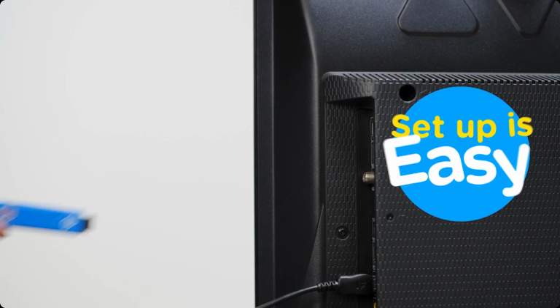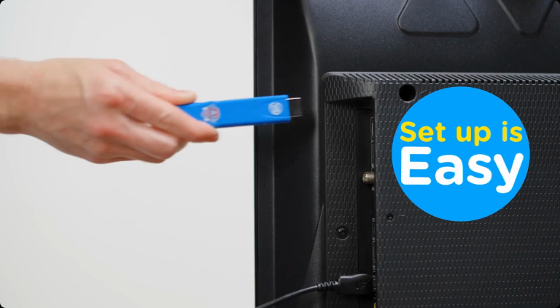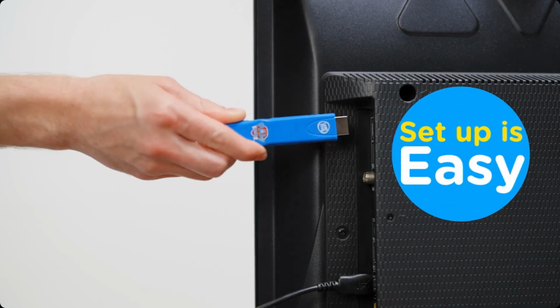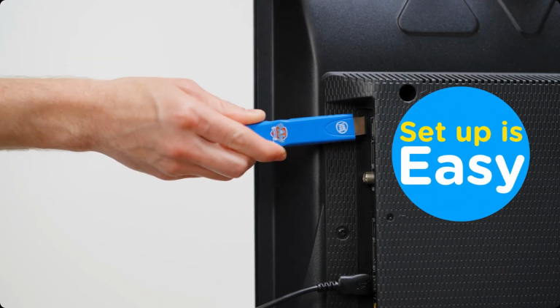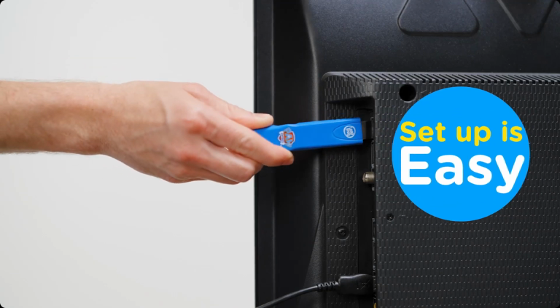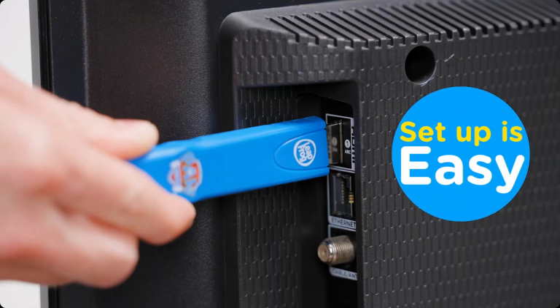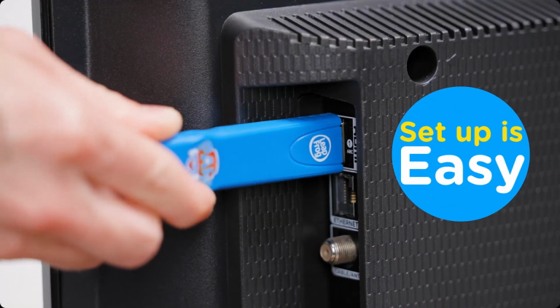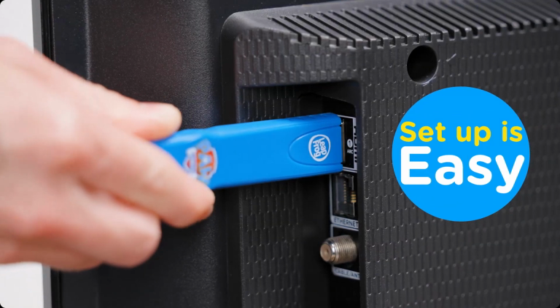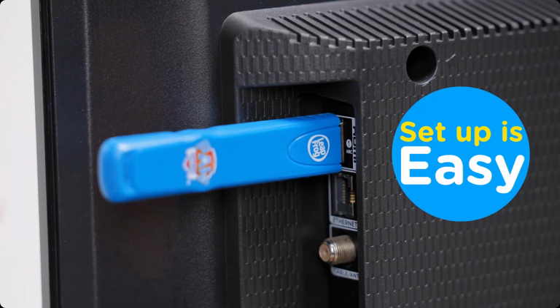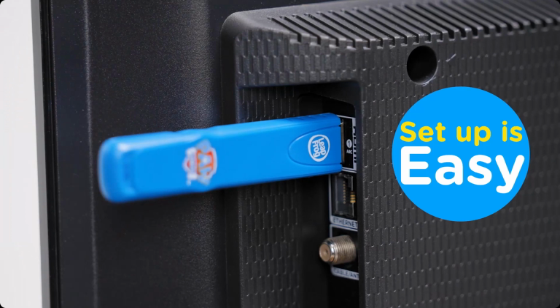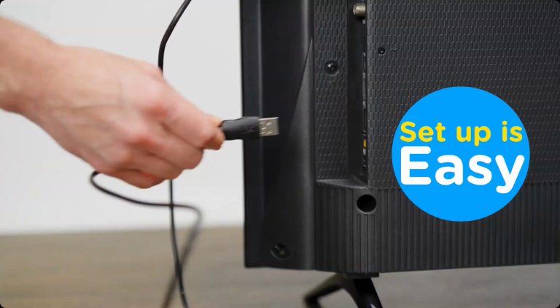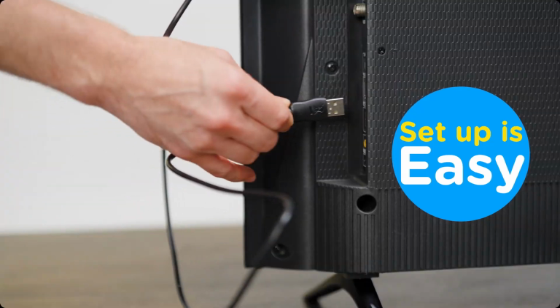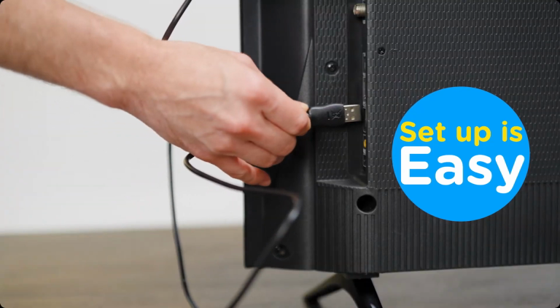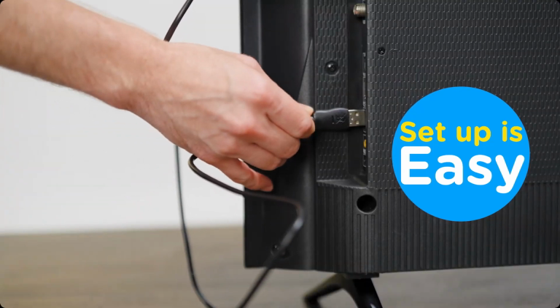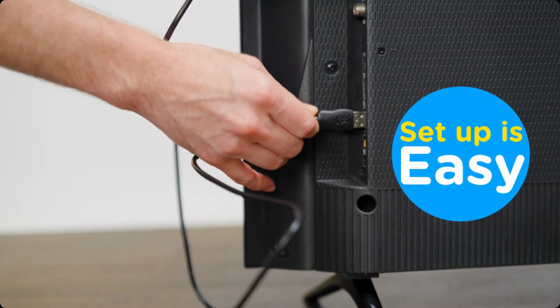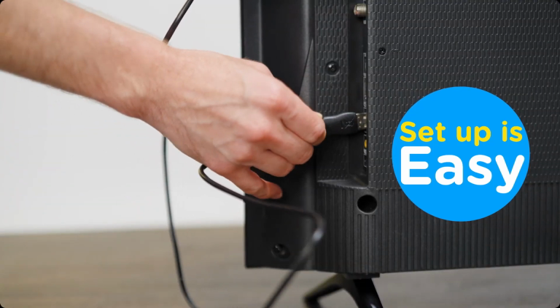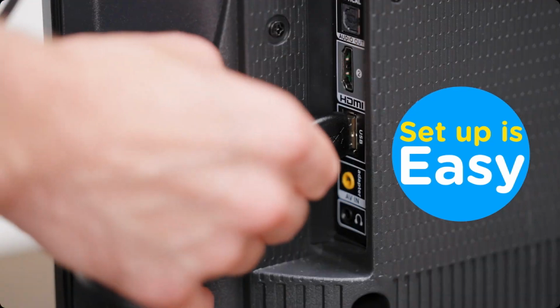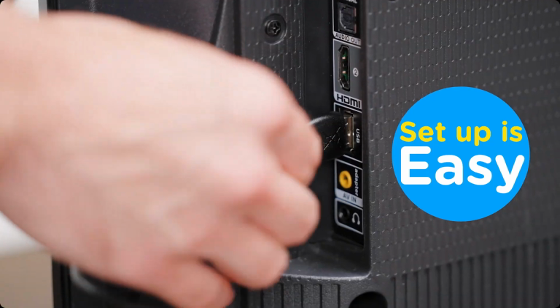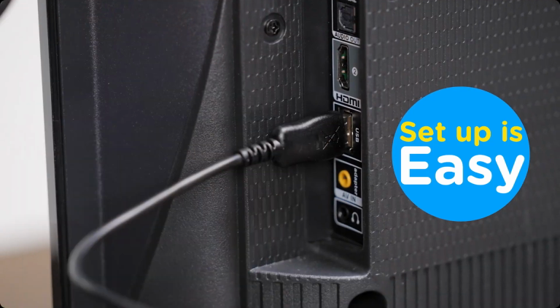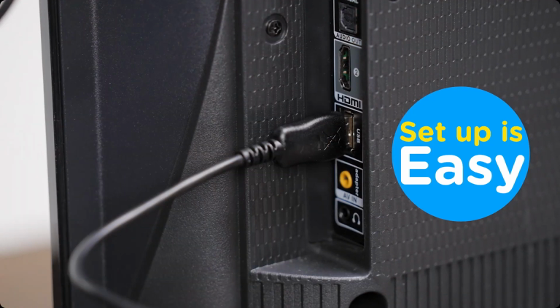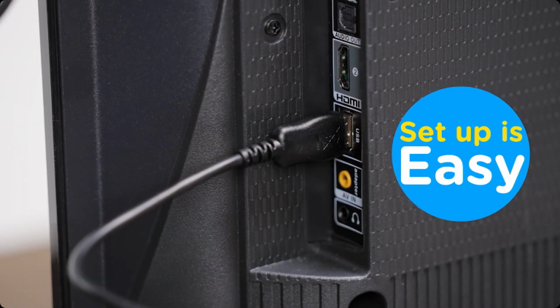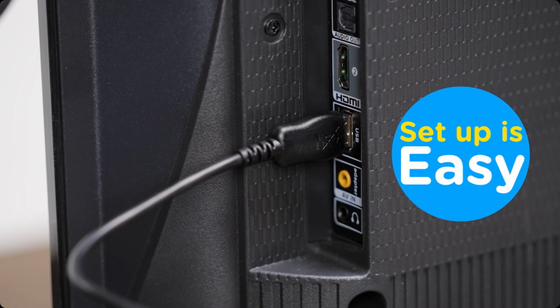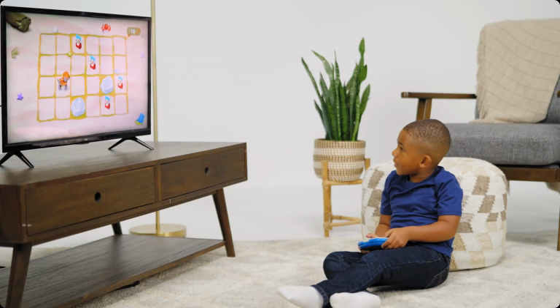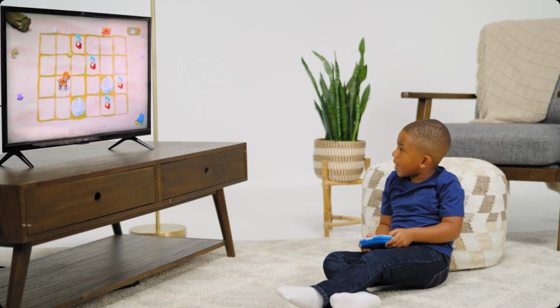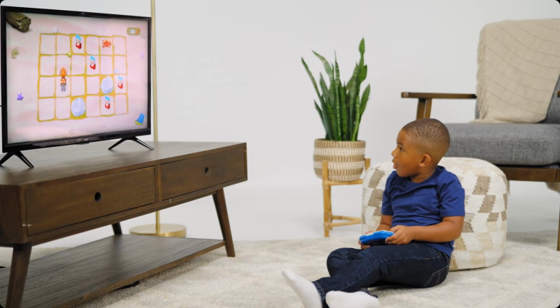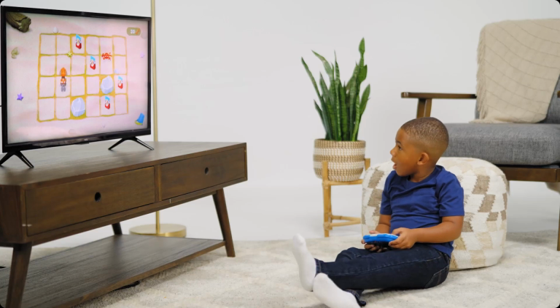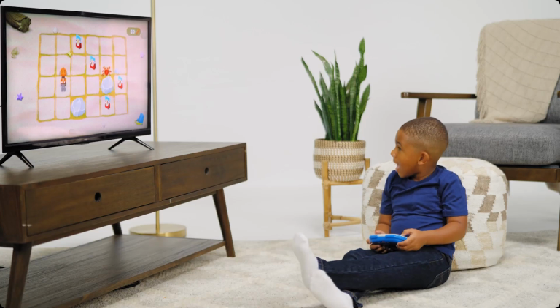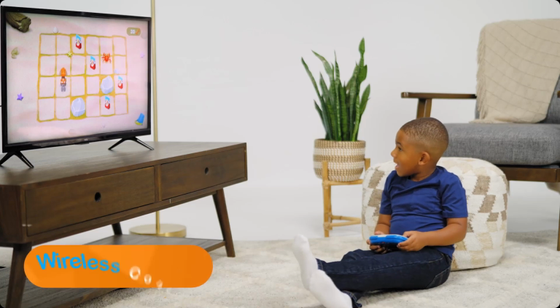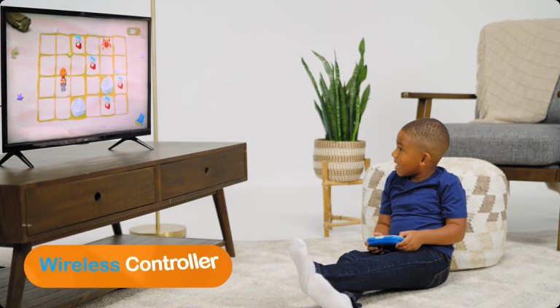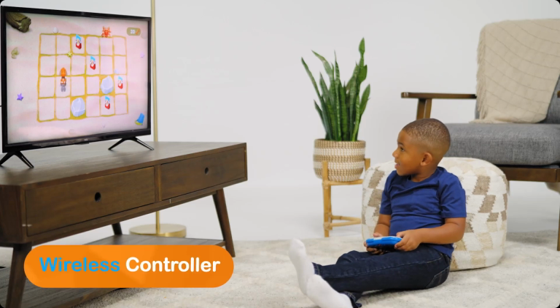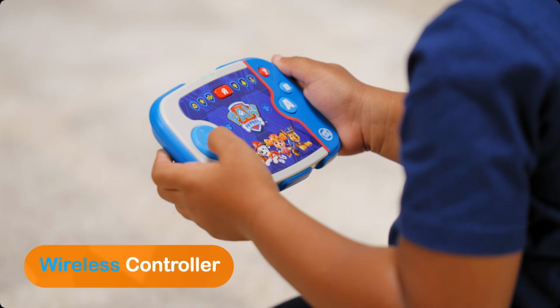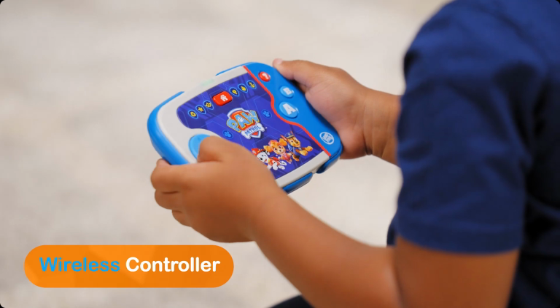Setup is easy. Simply plug the HDMI game stick and USB power cable into the television and start playing with the wireless controller.